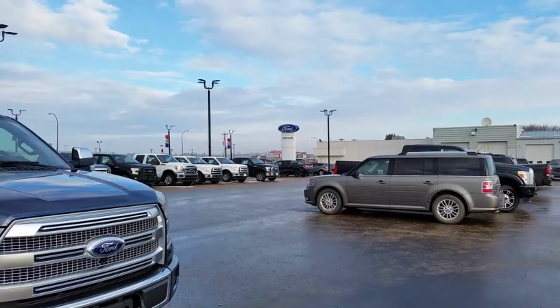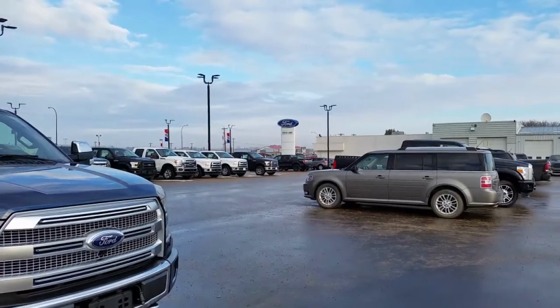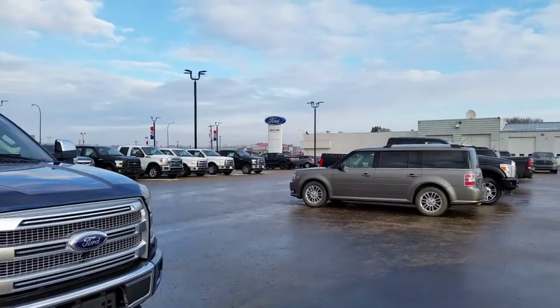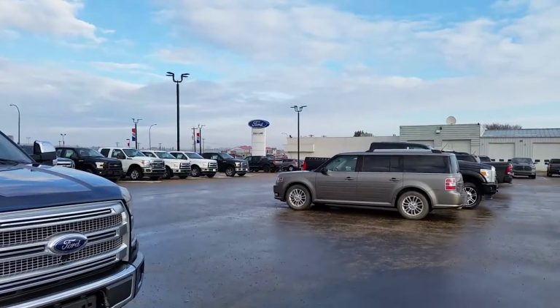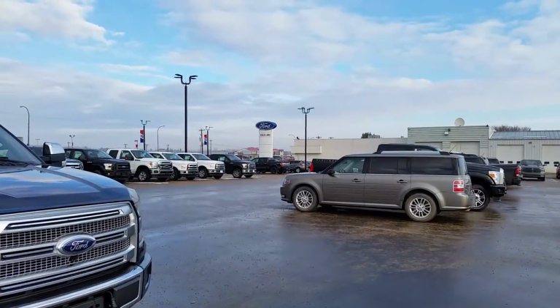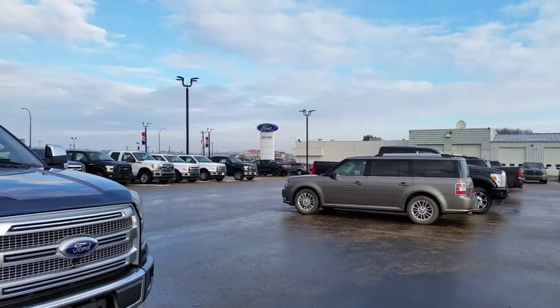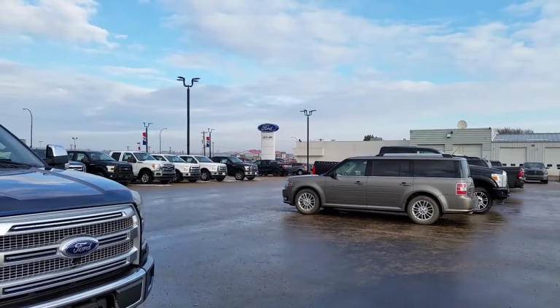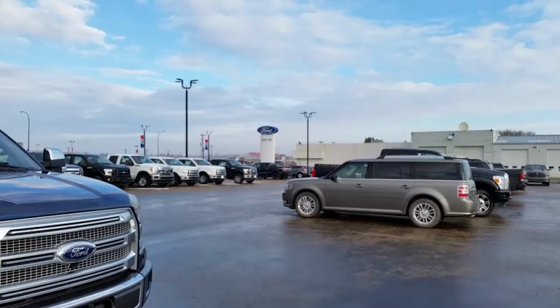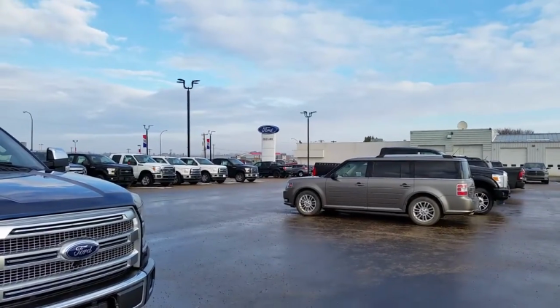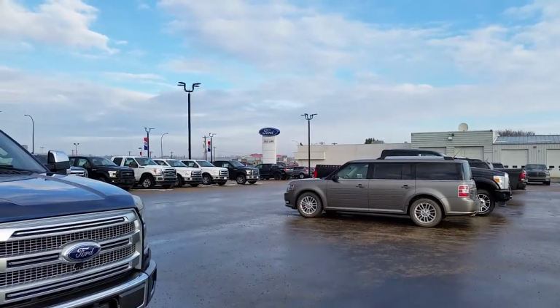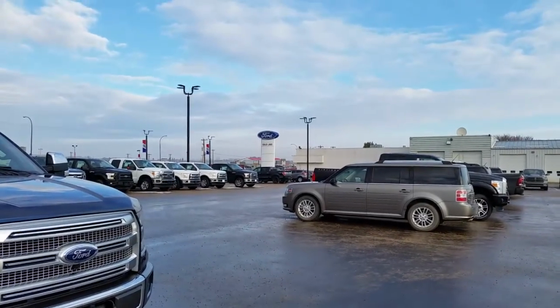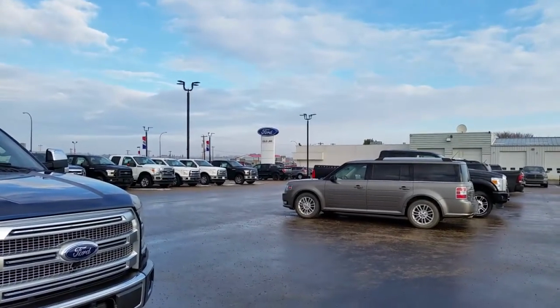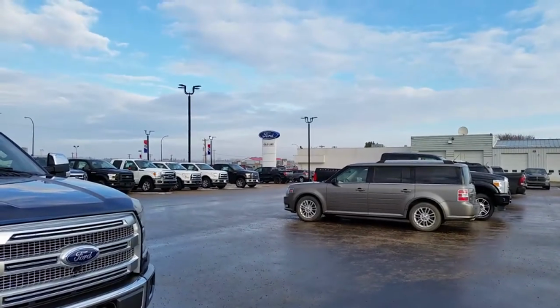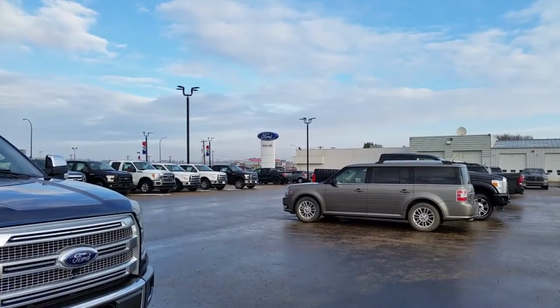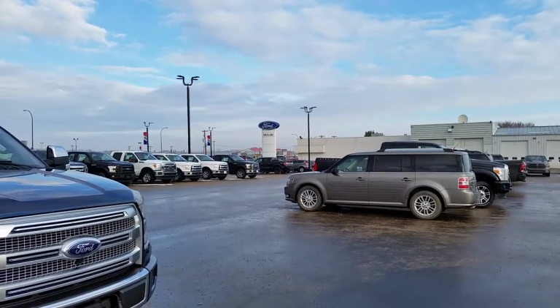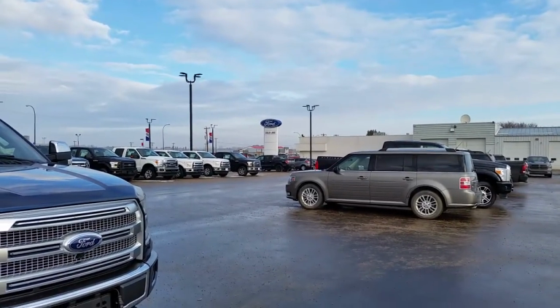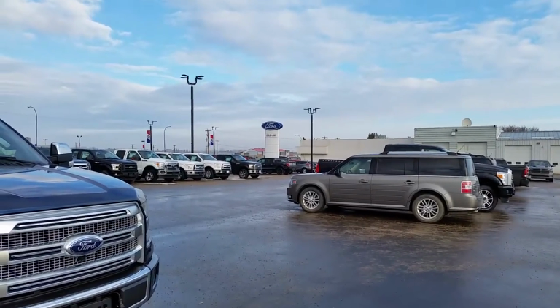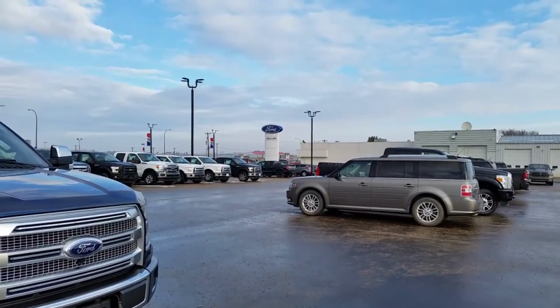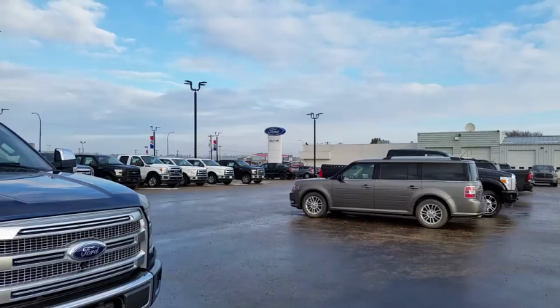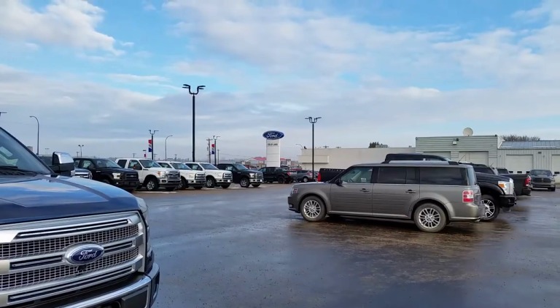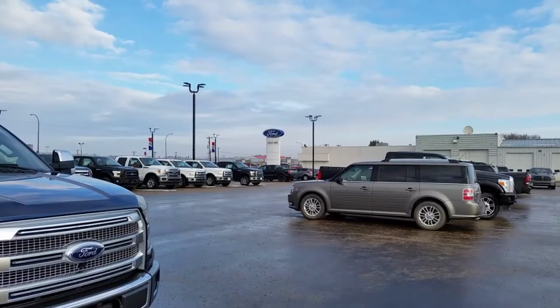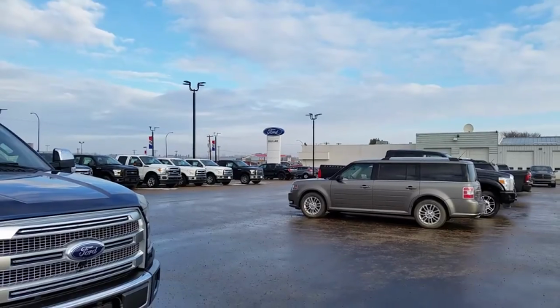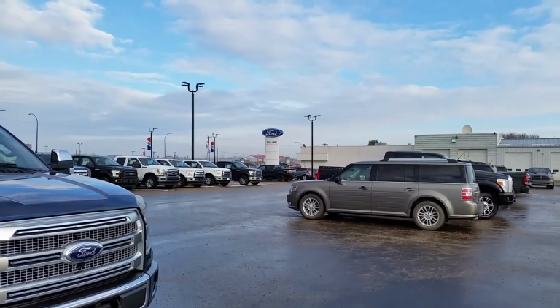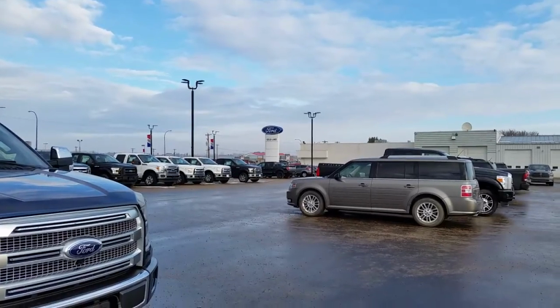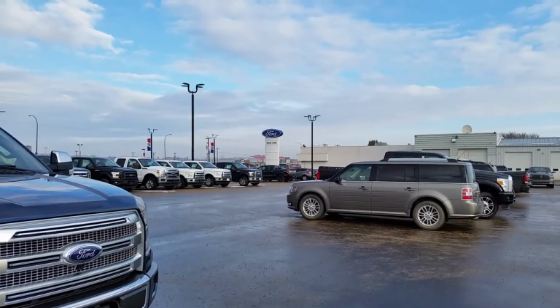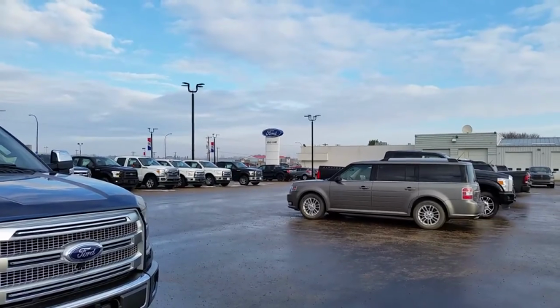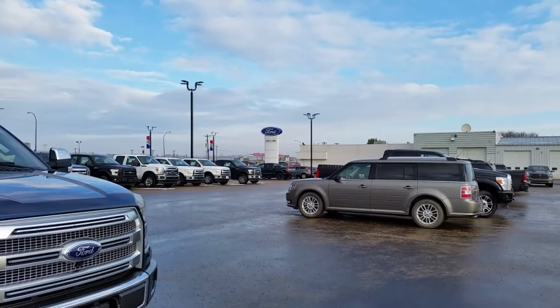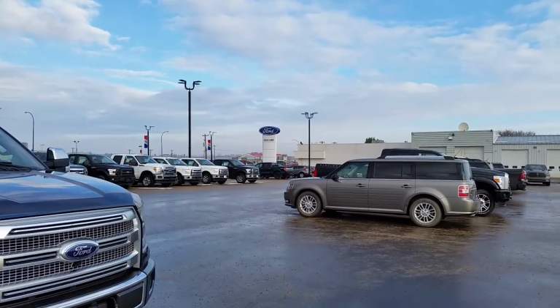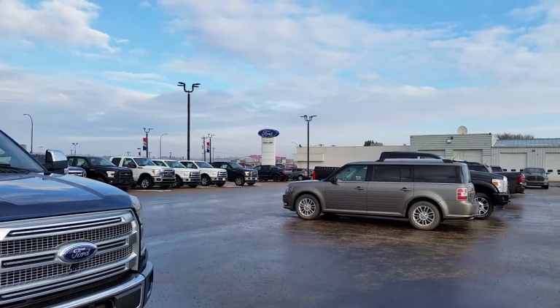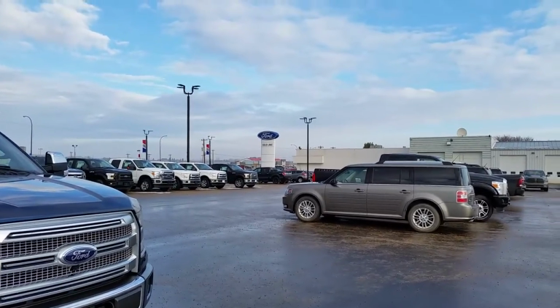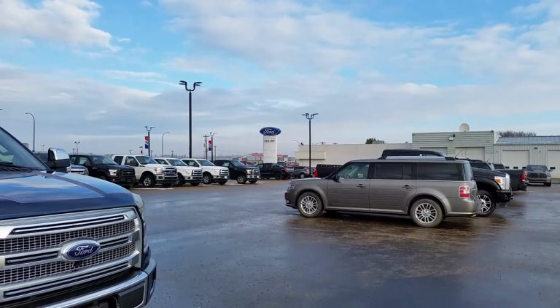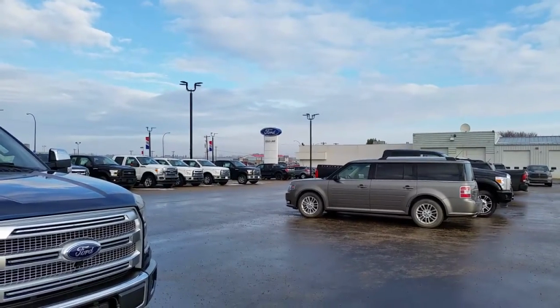Hey everybody, welcome back to Cold Lake Ford. My name is Nick. We're located at 3817 50th Street in beautiful Cold Lake, Alberta.